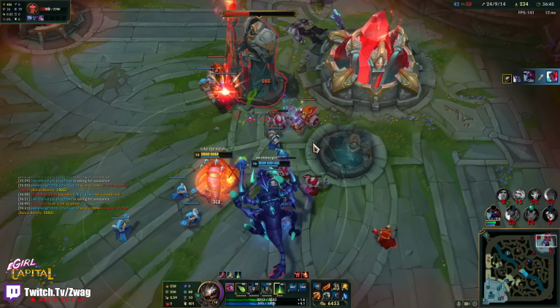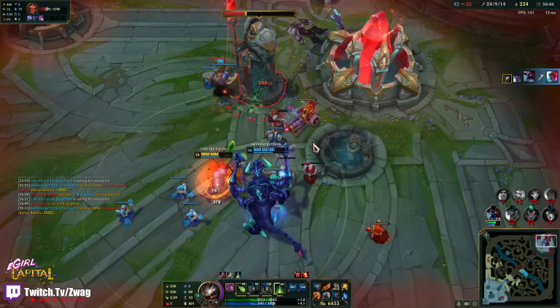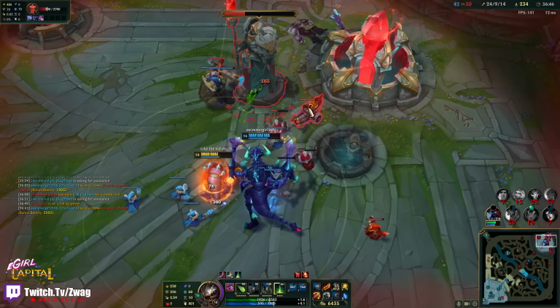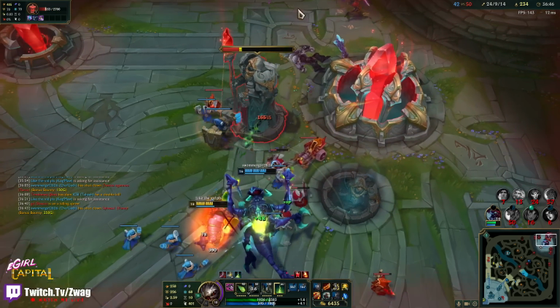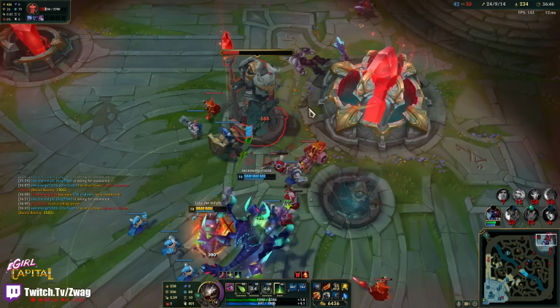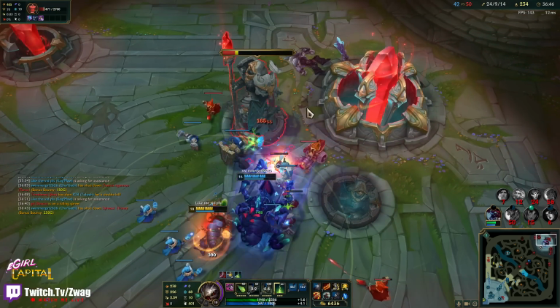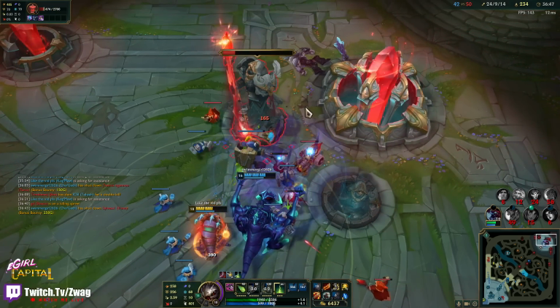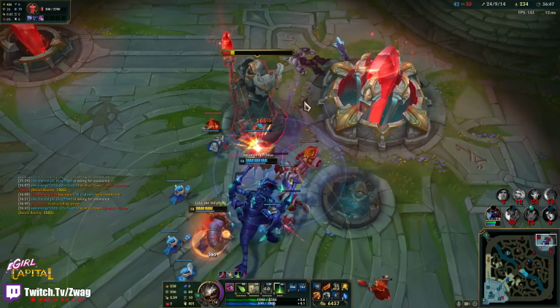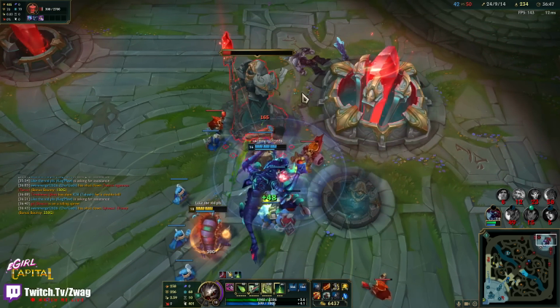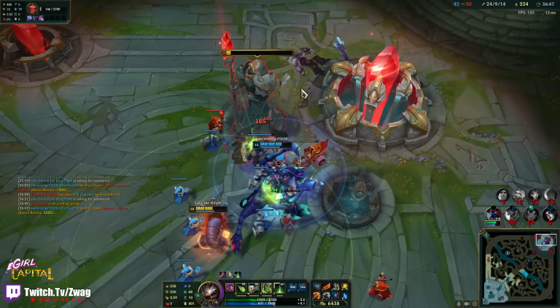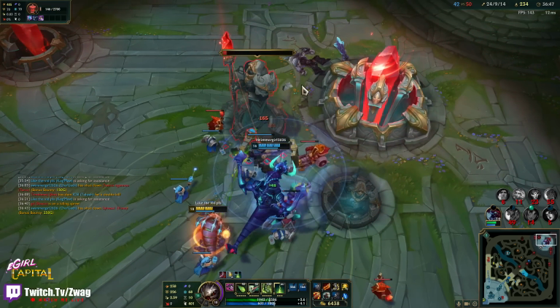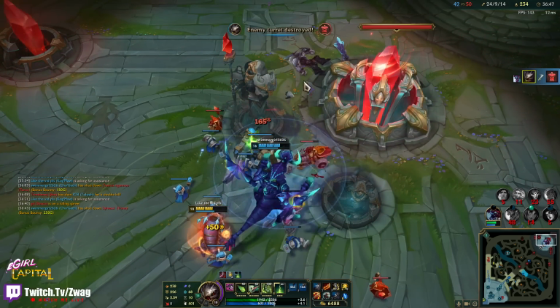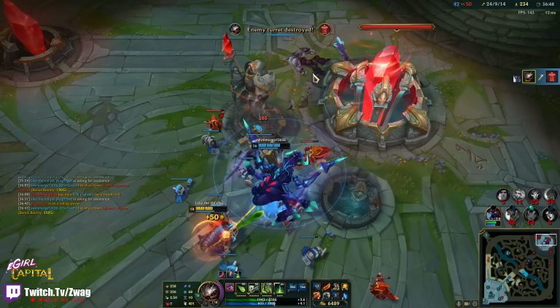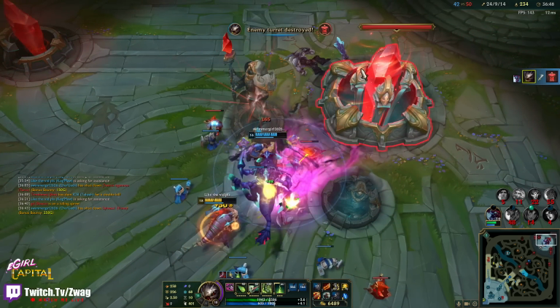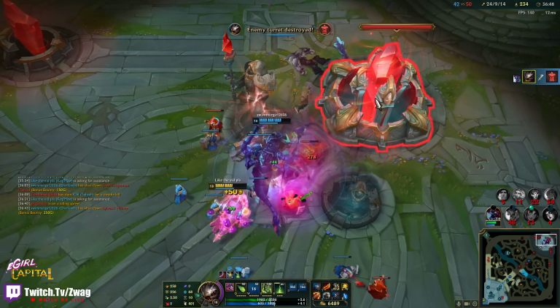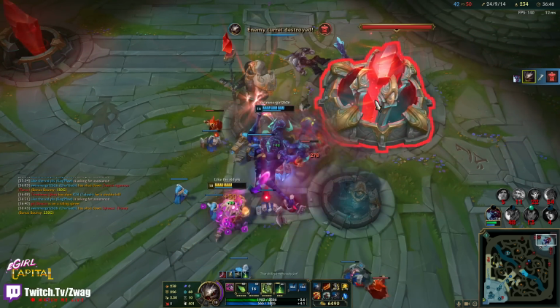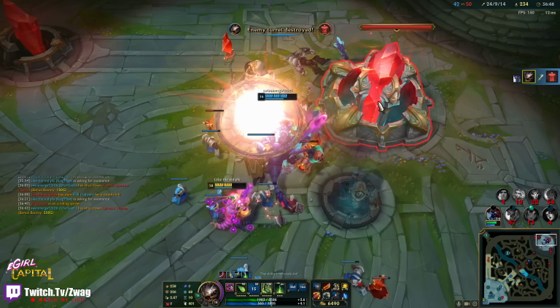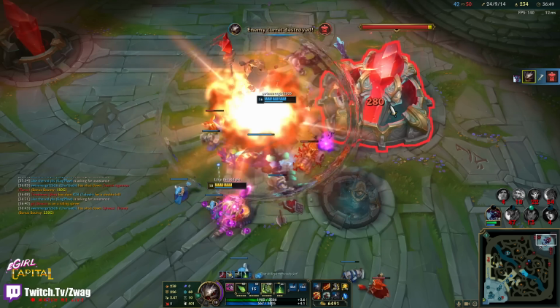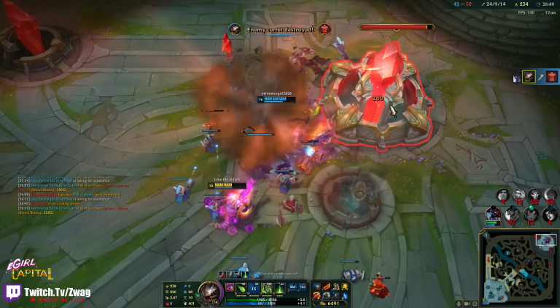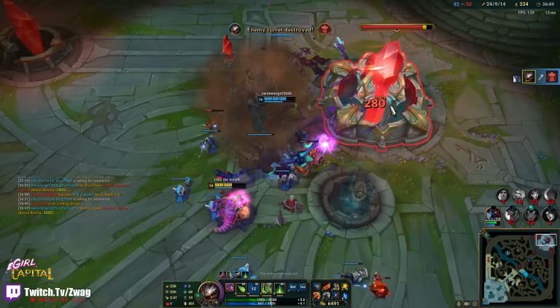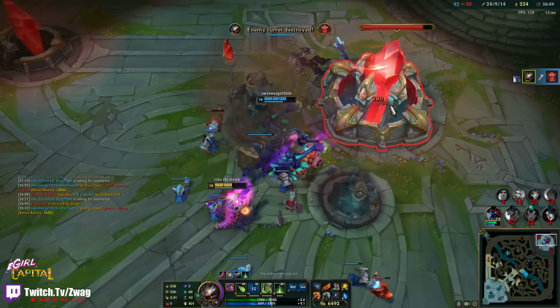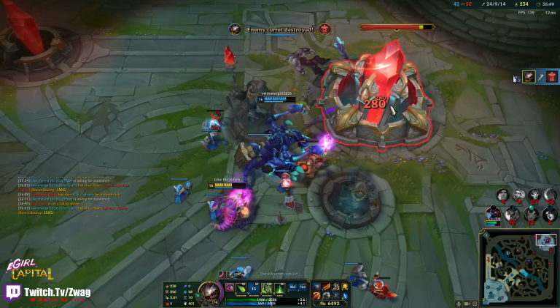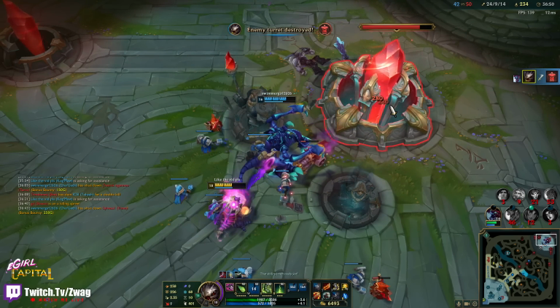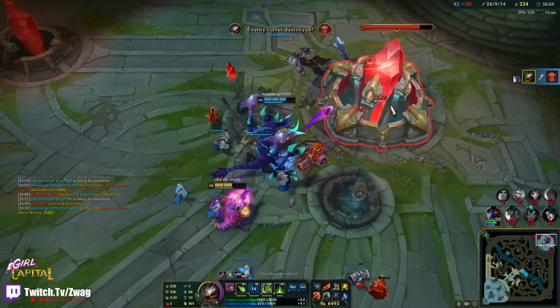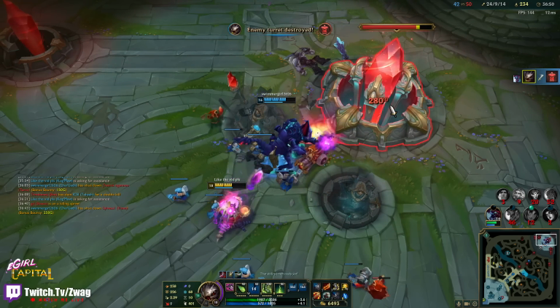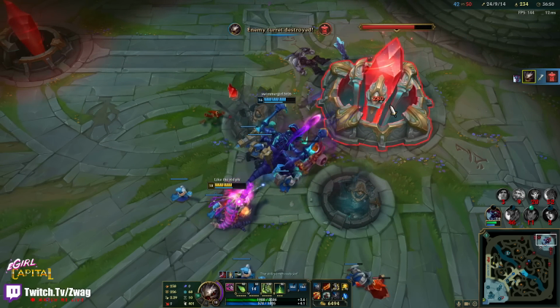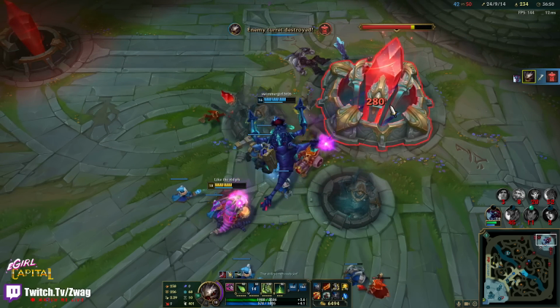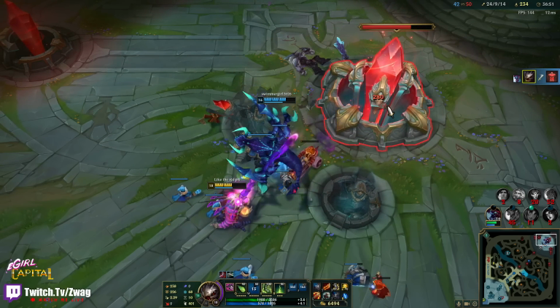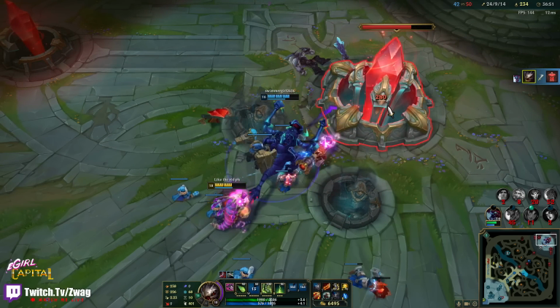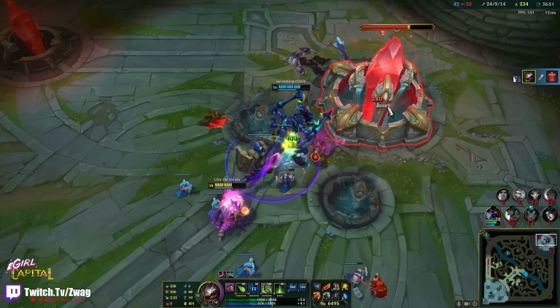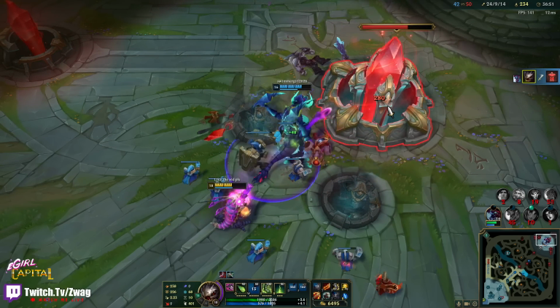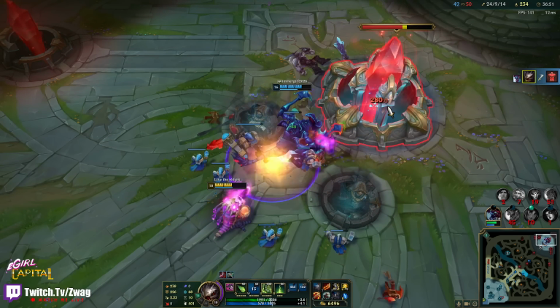This is actually ridiculous — three, four times he could have pressed E and we got a kill and he doesn't. I think Shaco's going to have ult again. I'm just ending. GG, we did it — we beat the trash talkers!